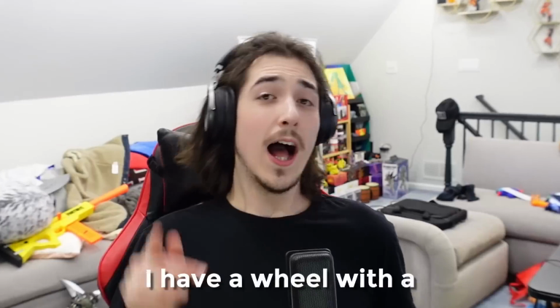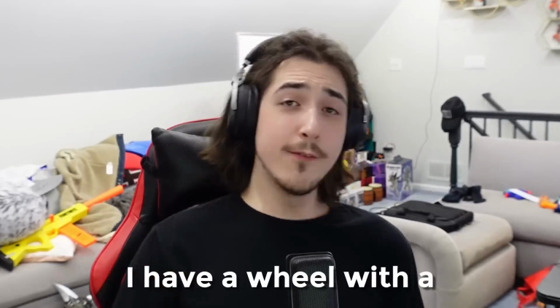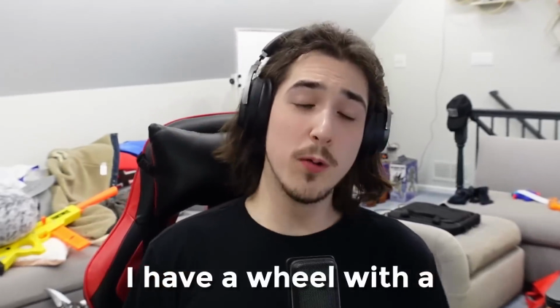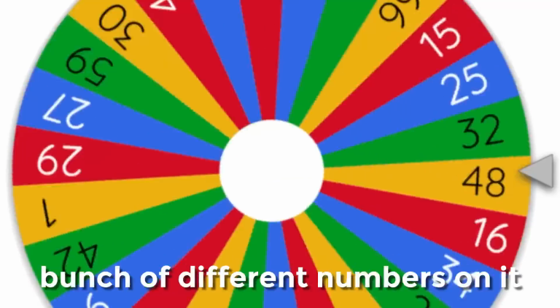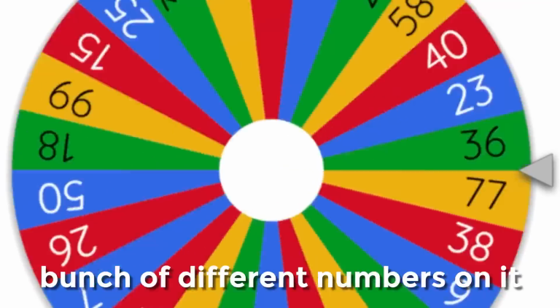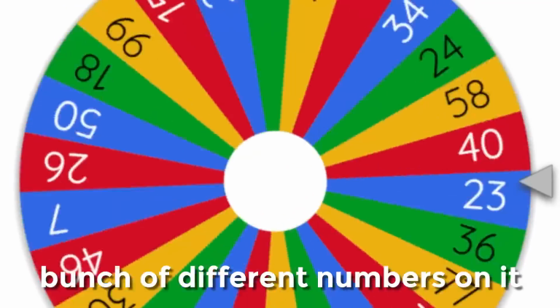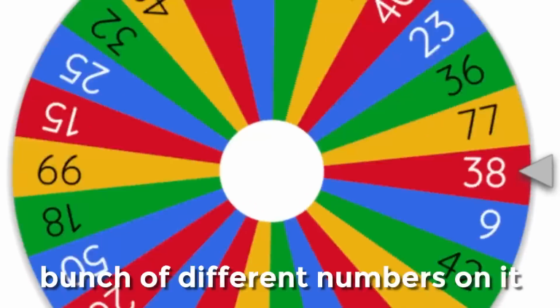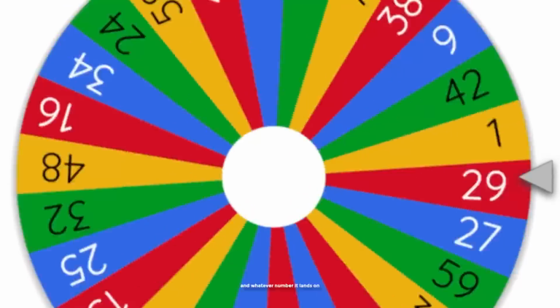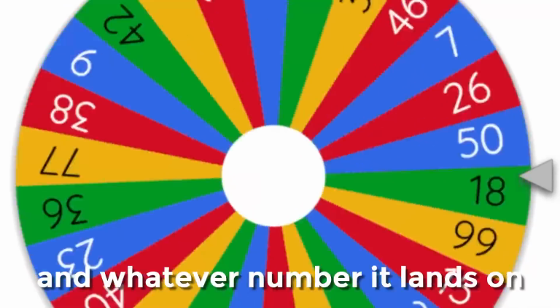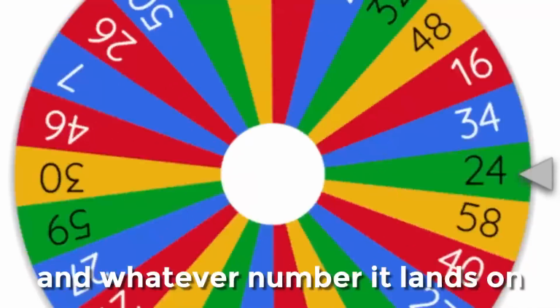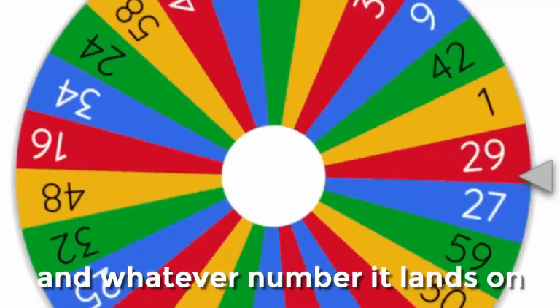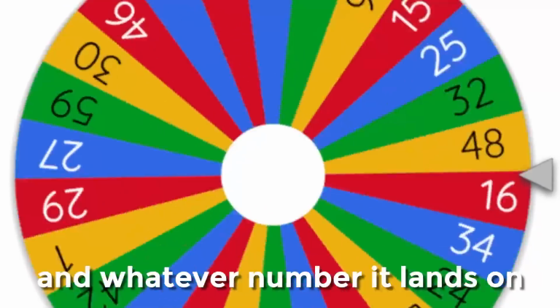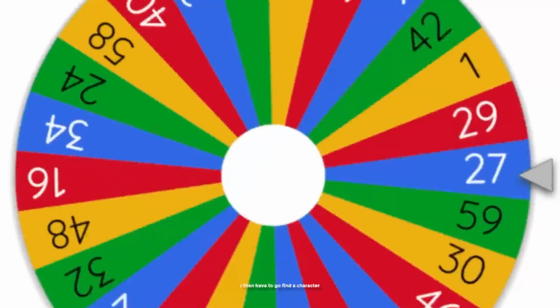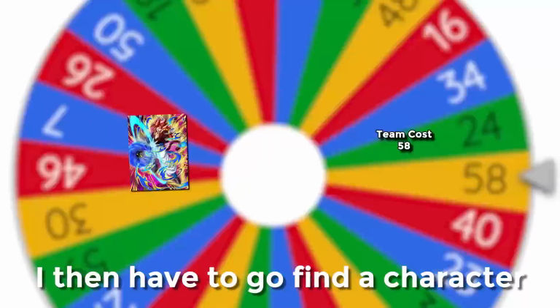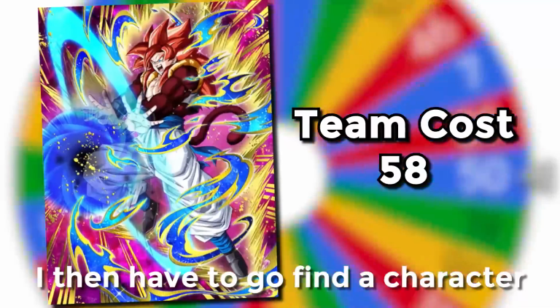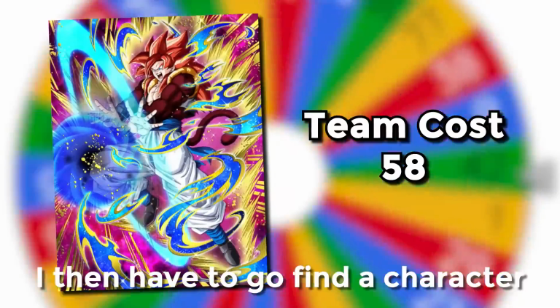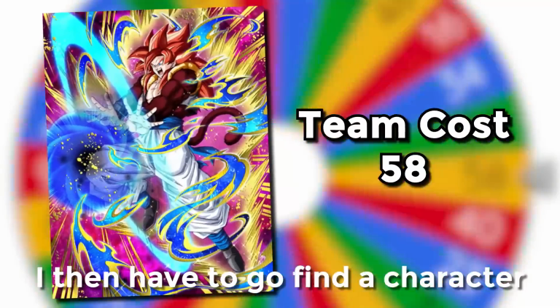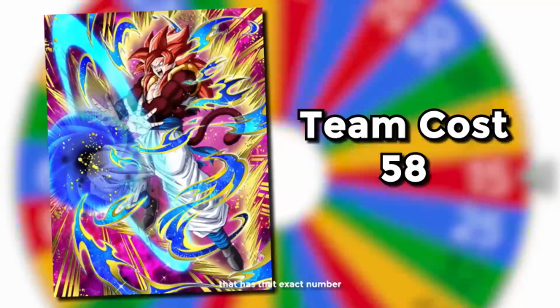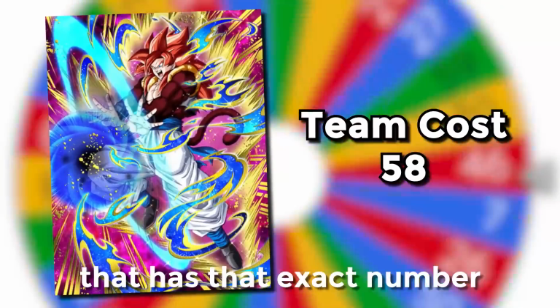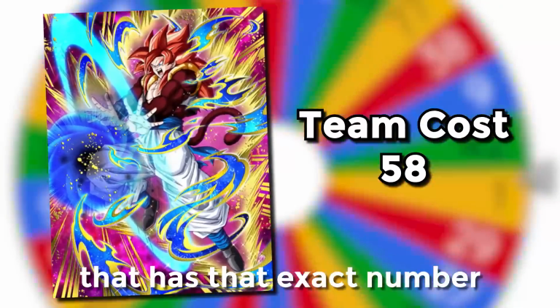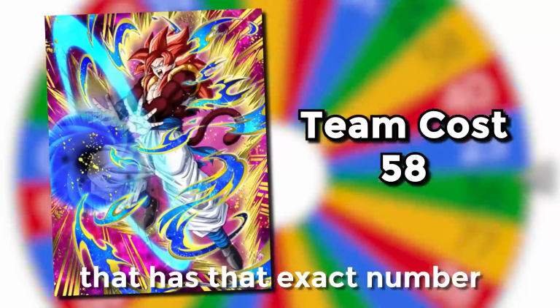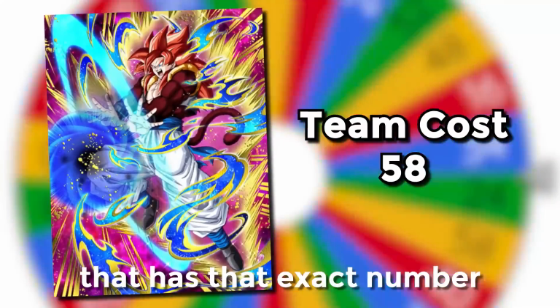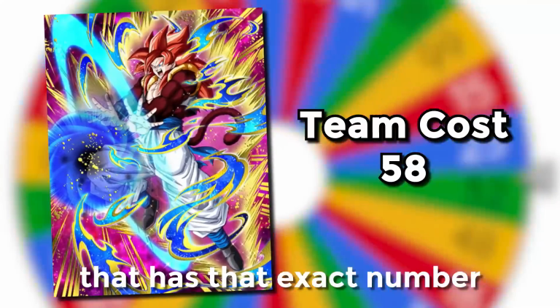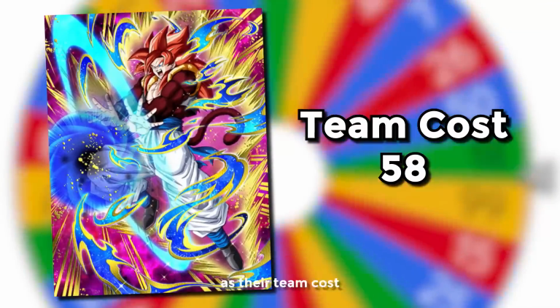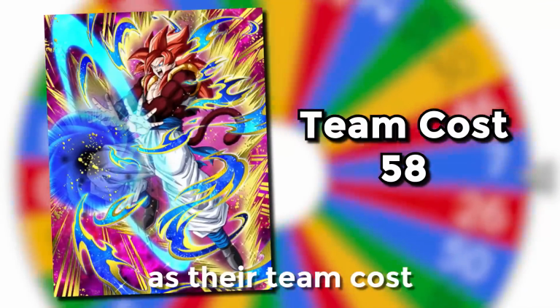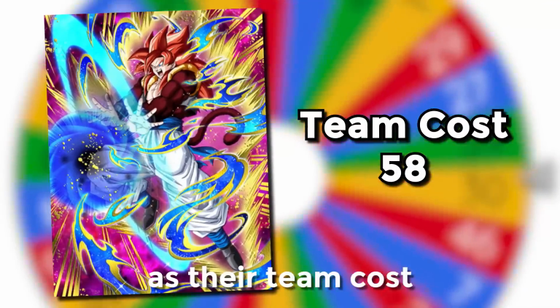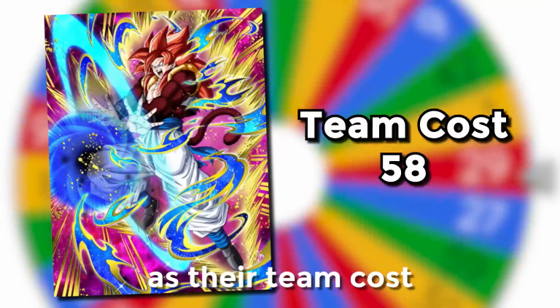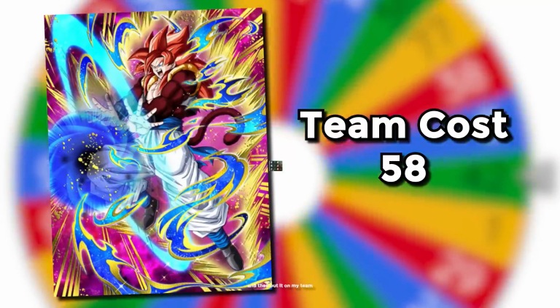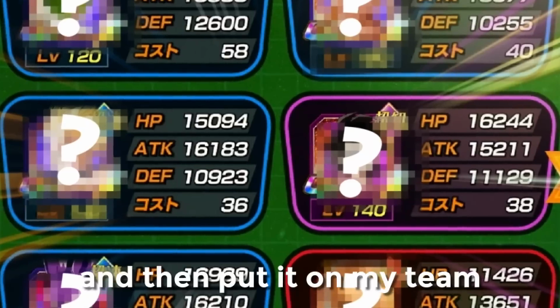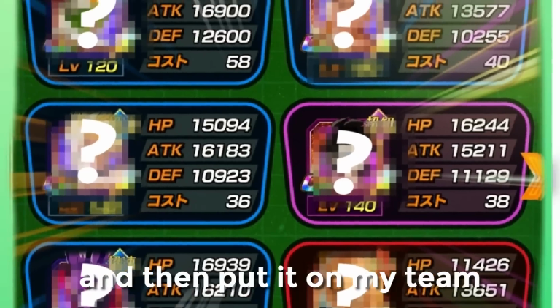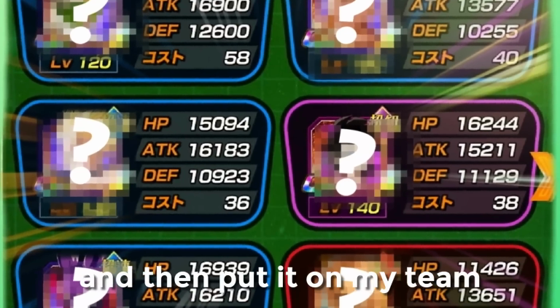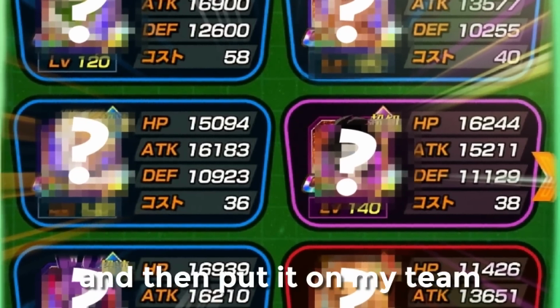I have a wheel with a bunch of different numbers on it, and whatever number it lands on, I then have to go find a character that has that exact number as their team cost, and put it on my team.